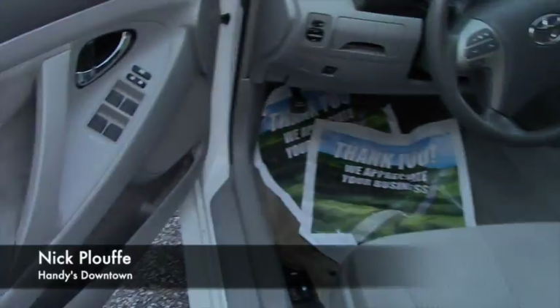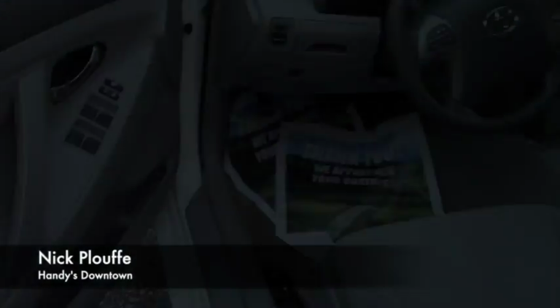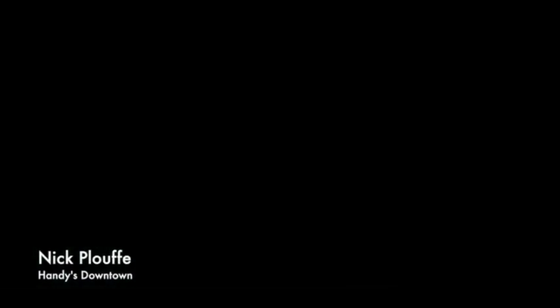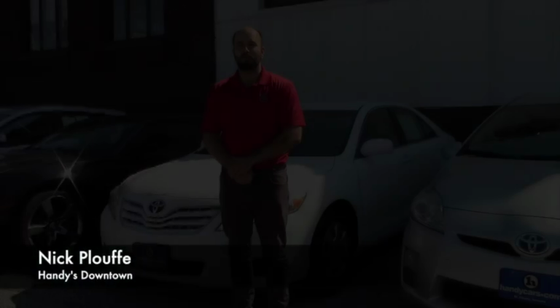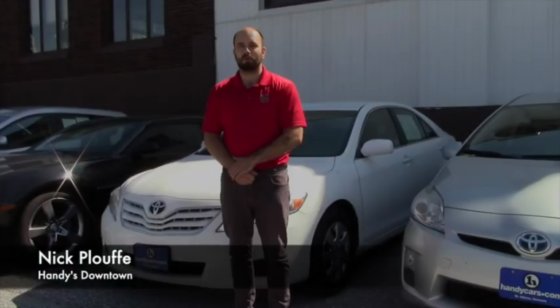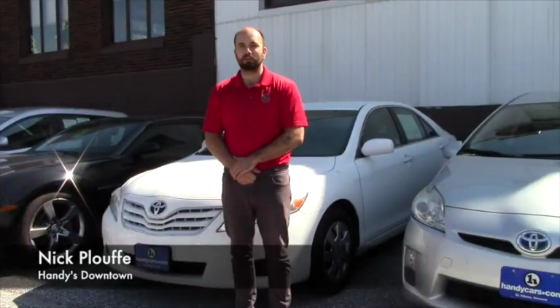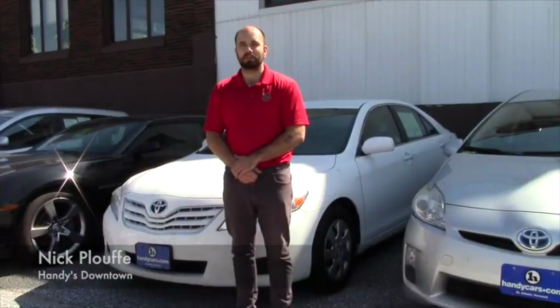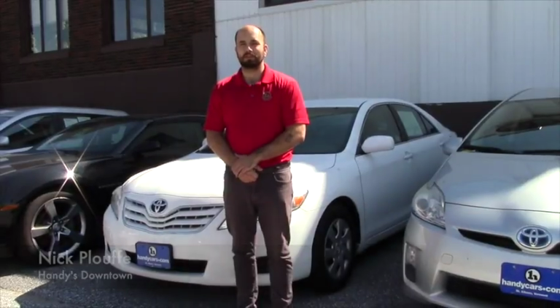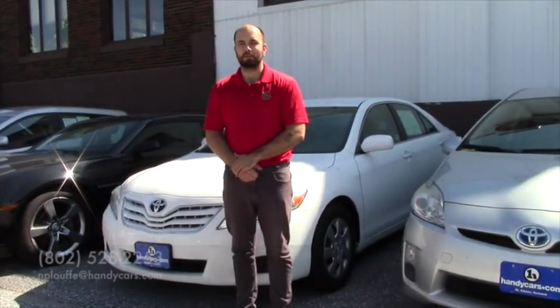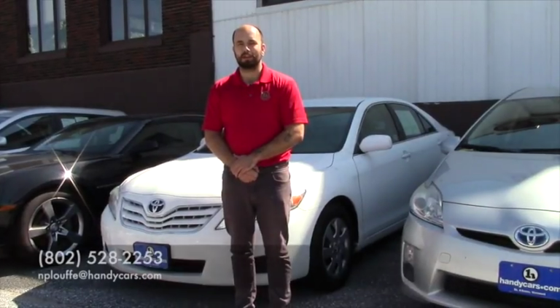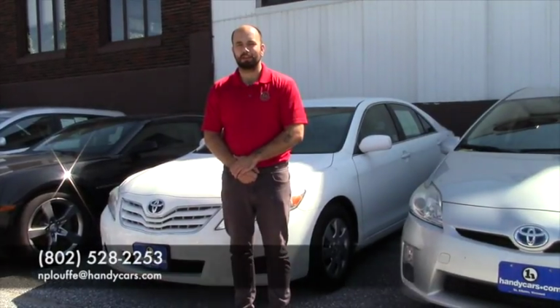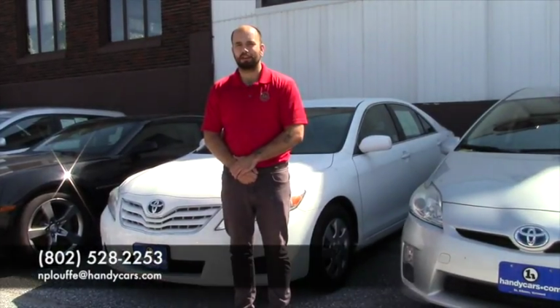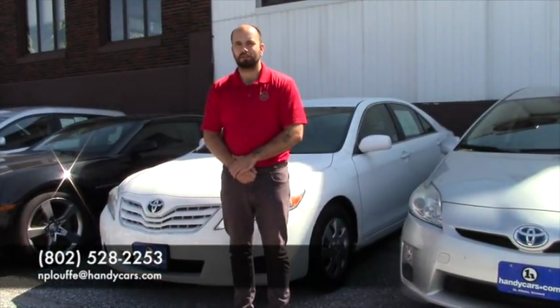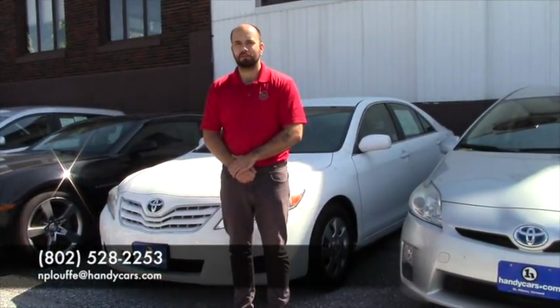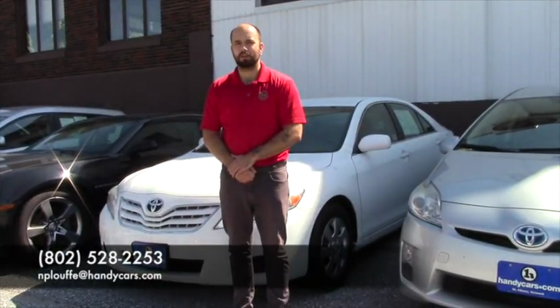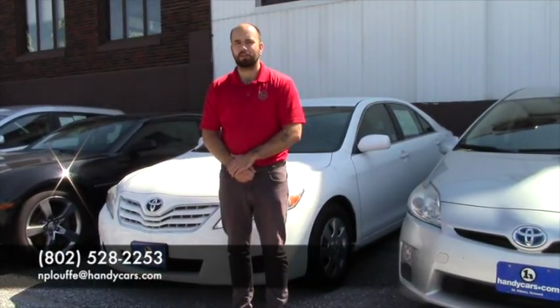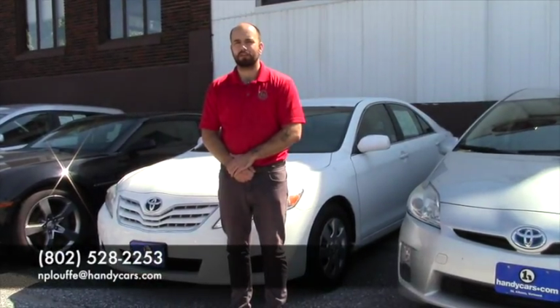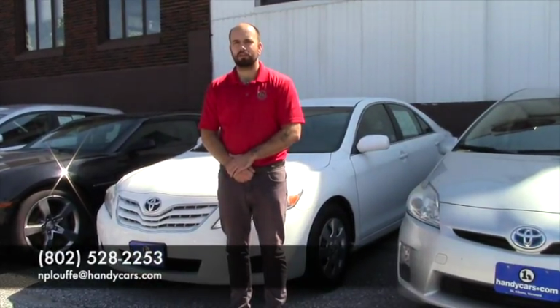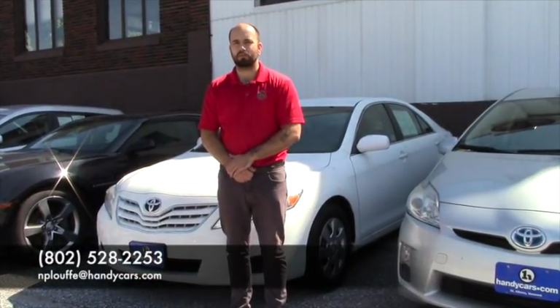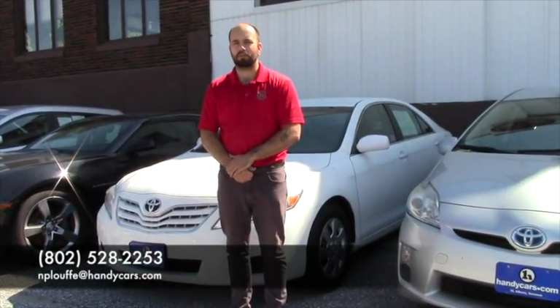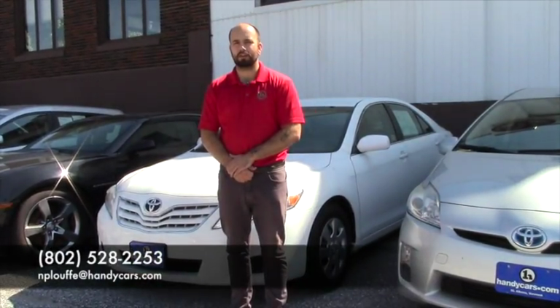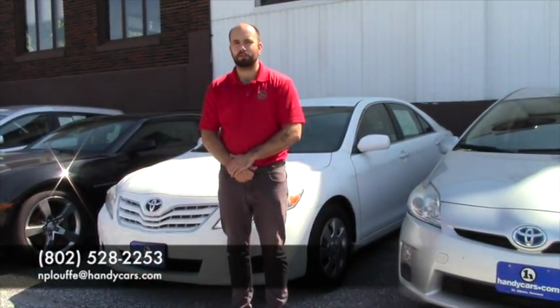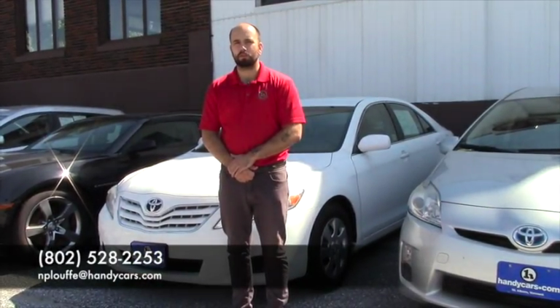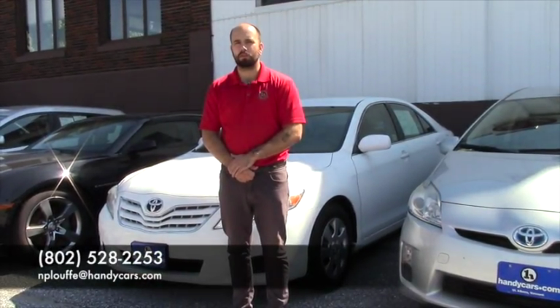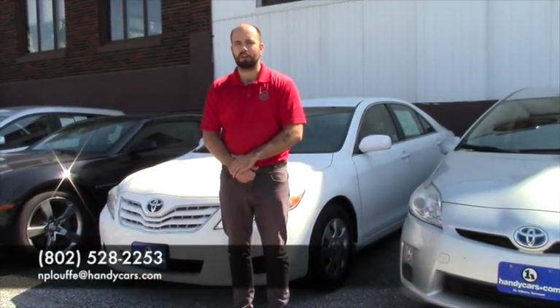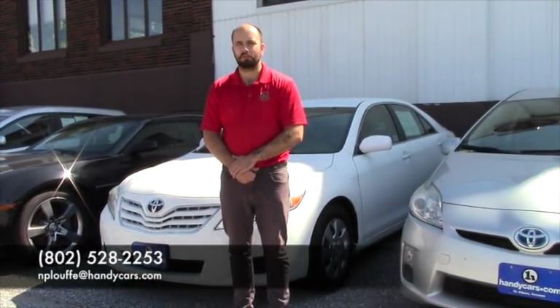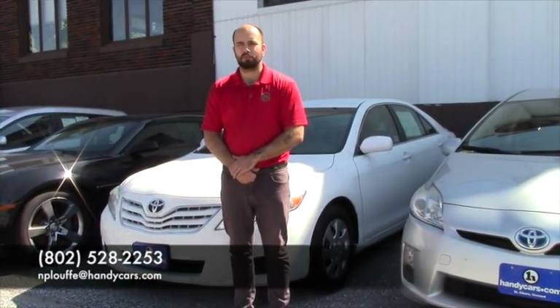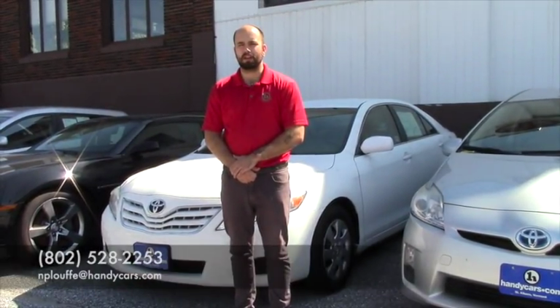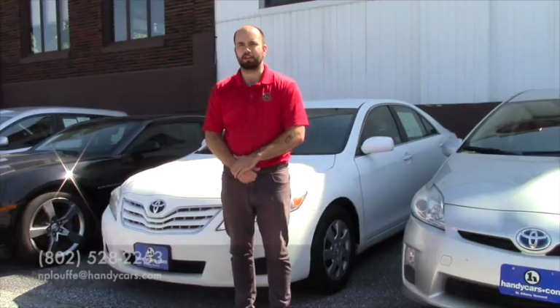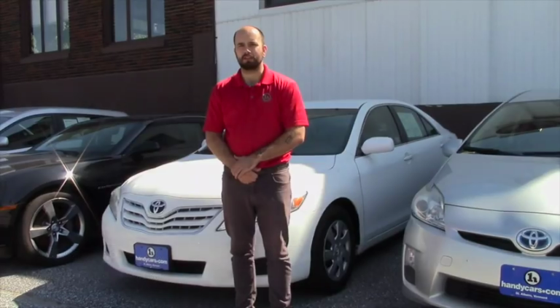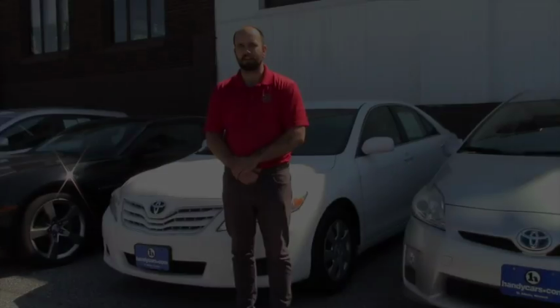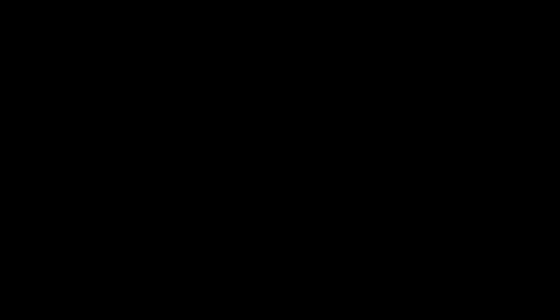If you have any more questions, please give me a call at 802-528-2253 or email me at nplufa@handycars.com.